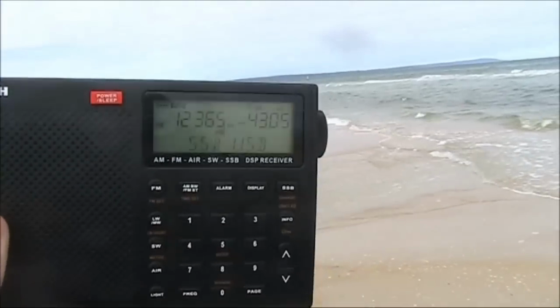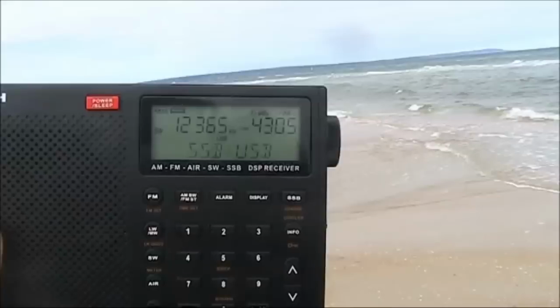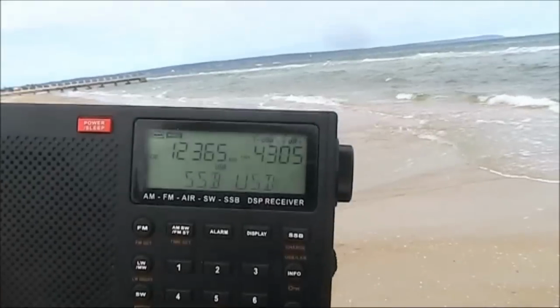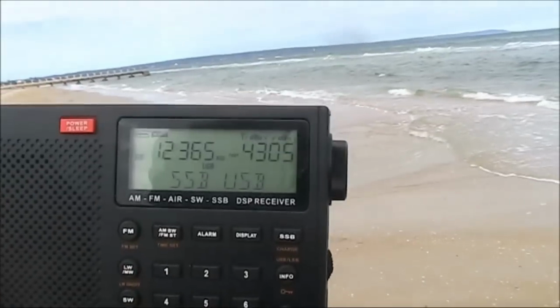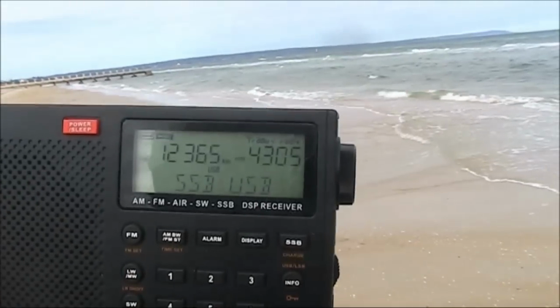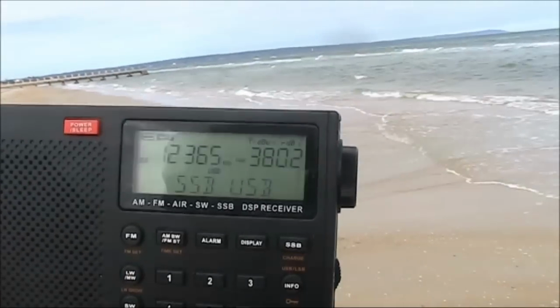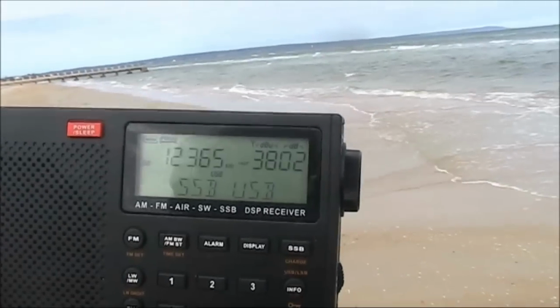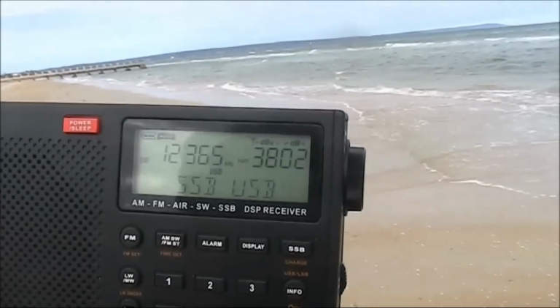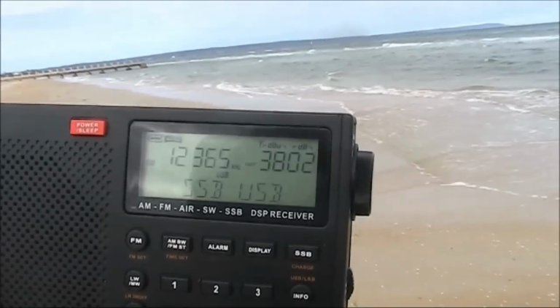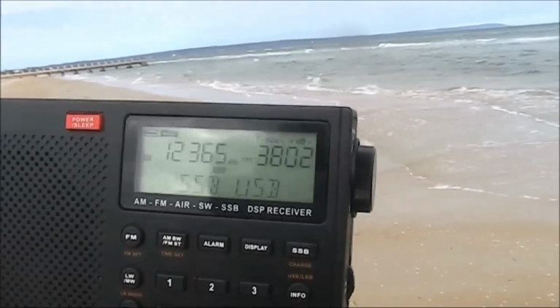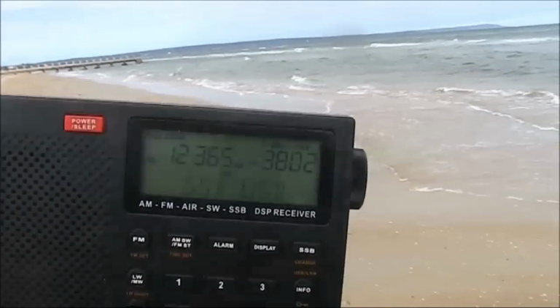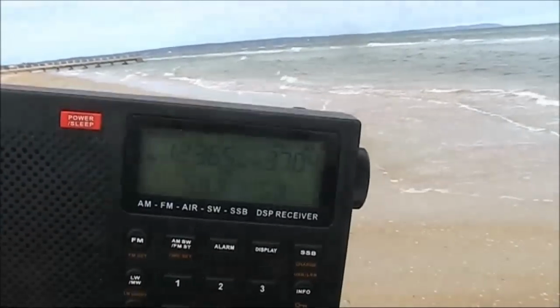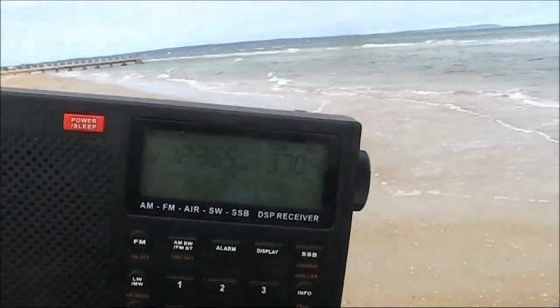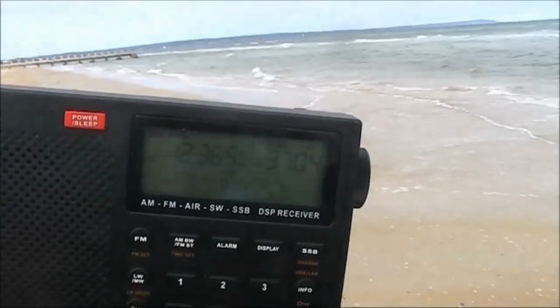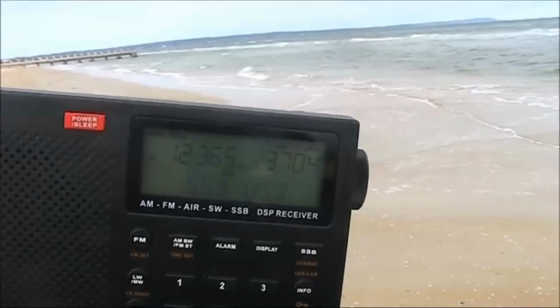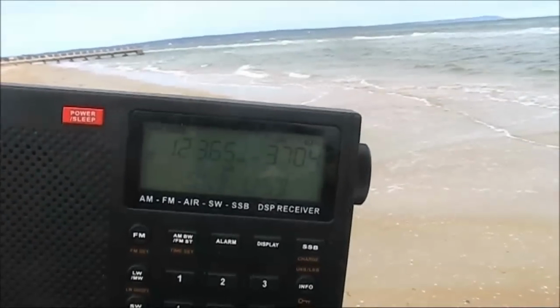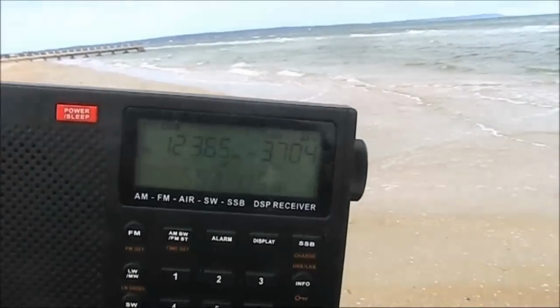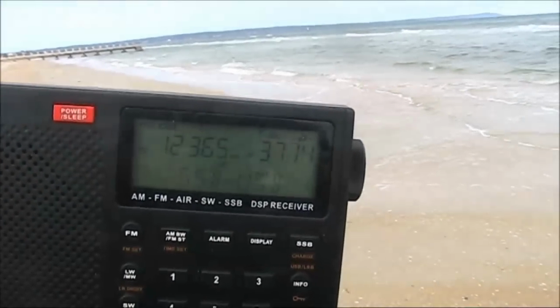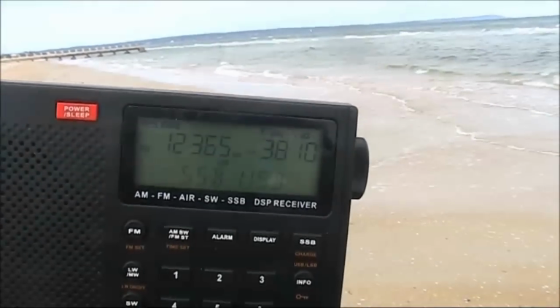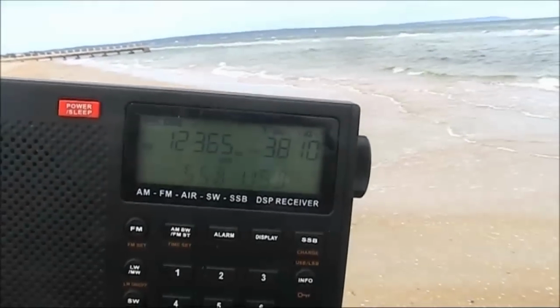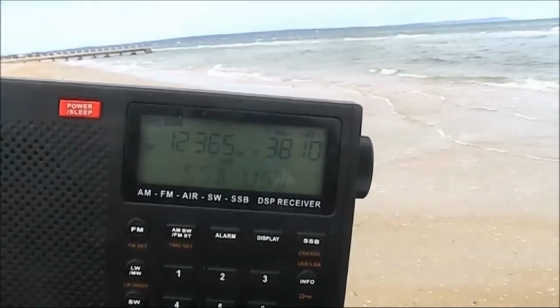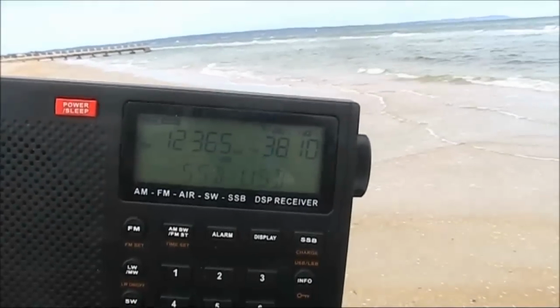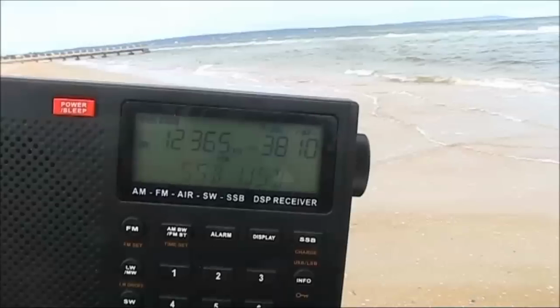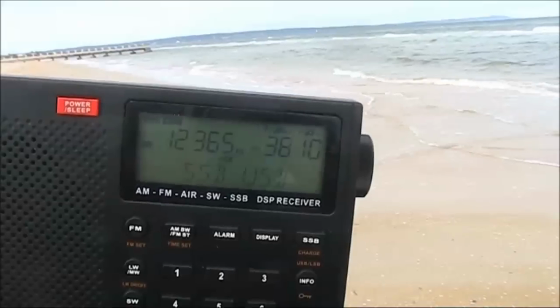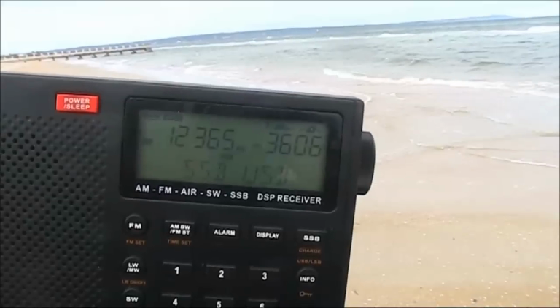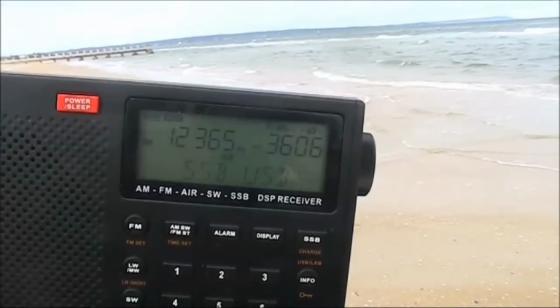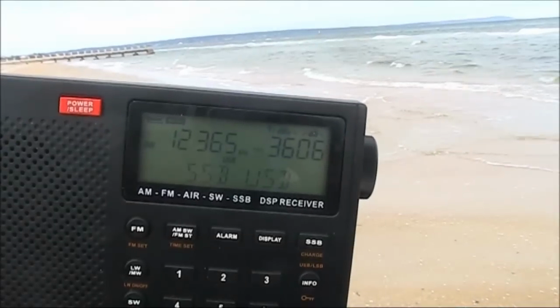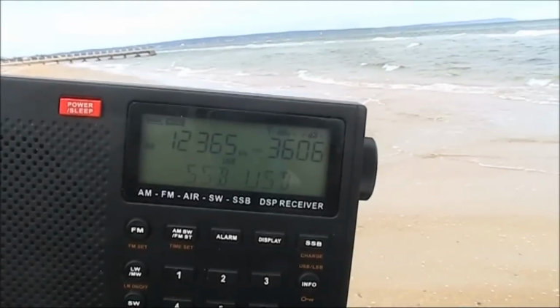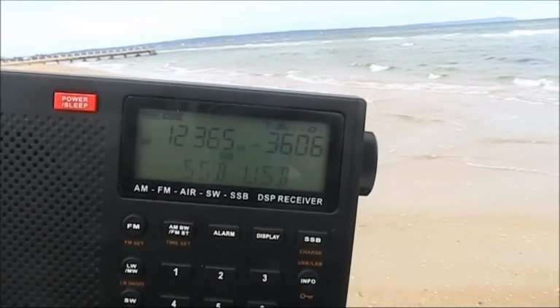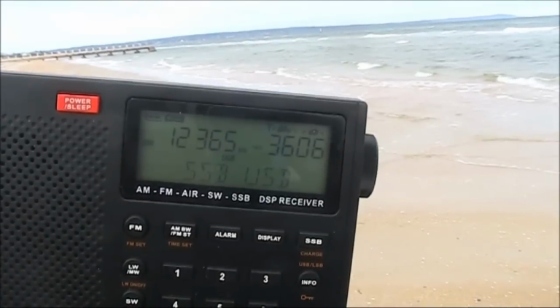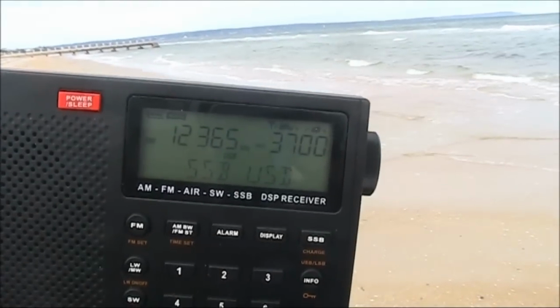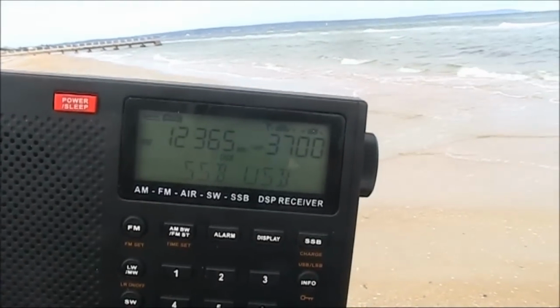Weather forecast received on the receiver: 95% chance of rain with possible hail inshore later tonight.